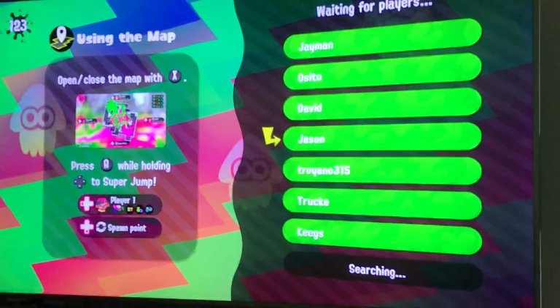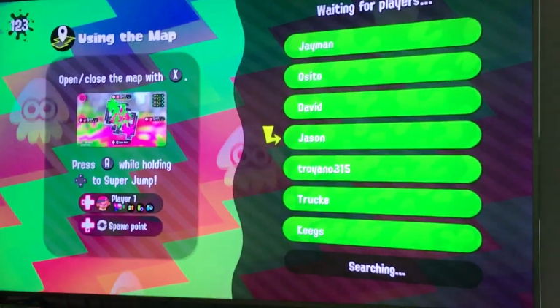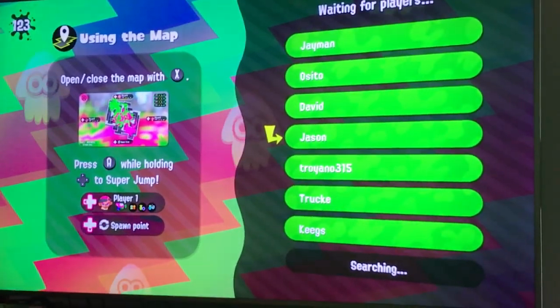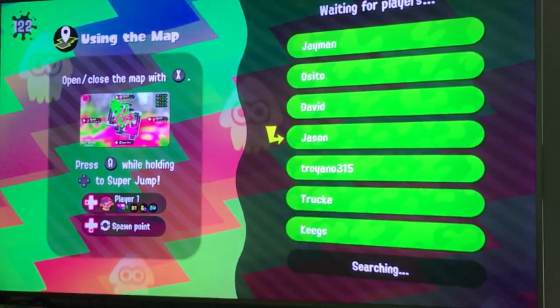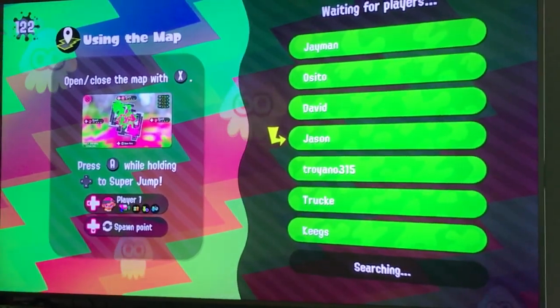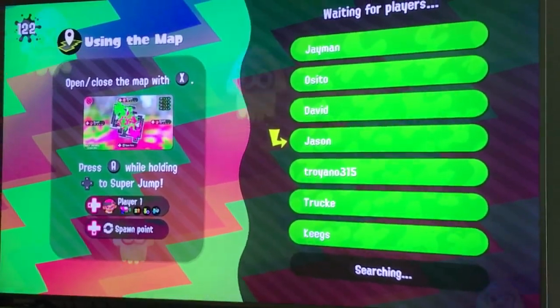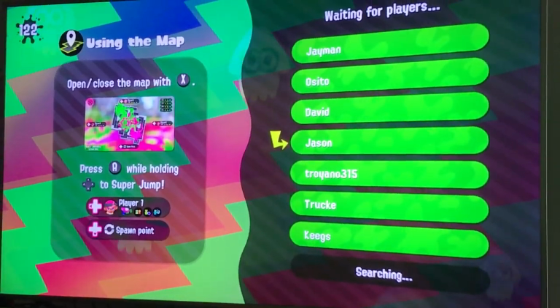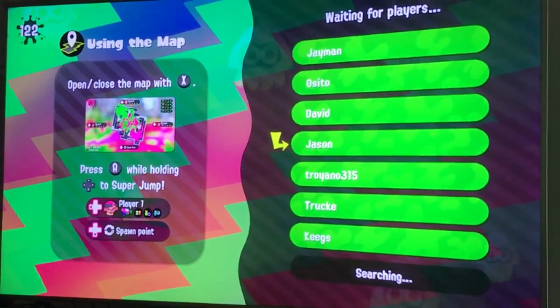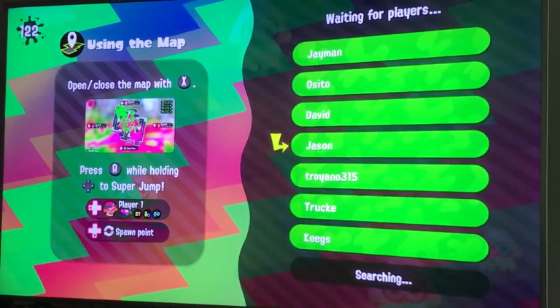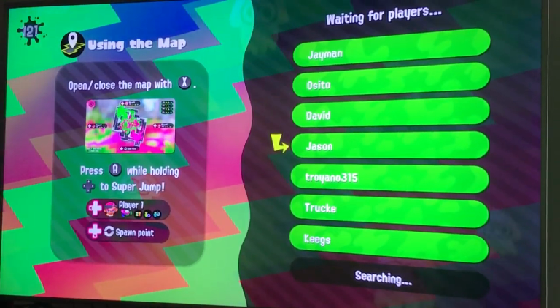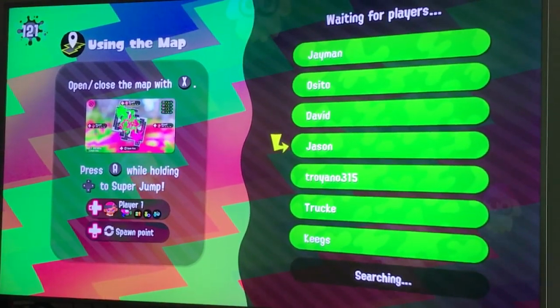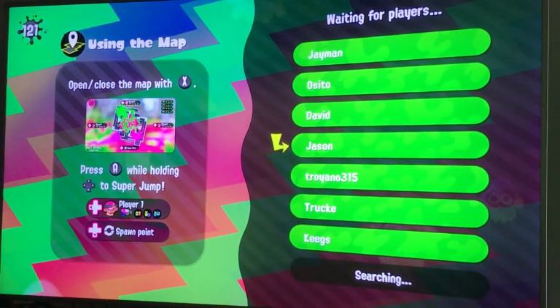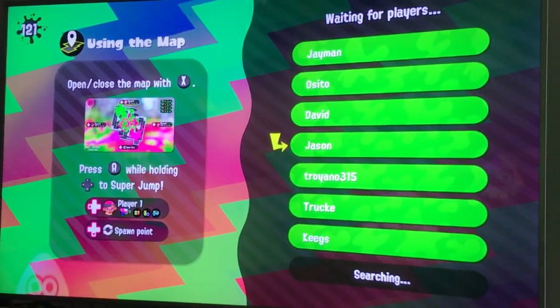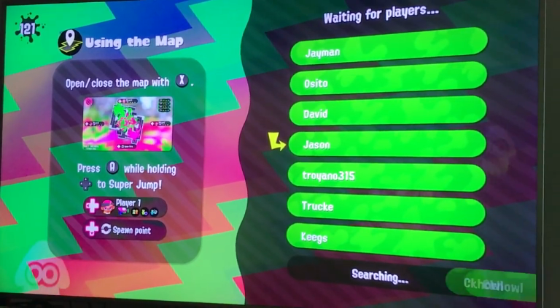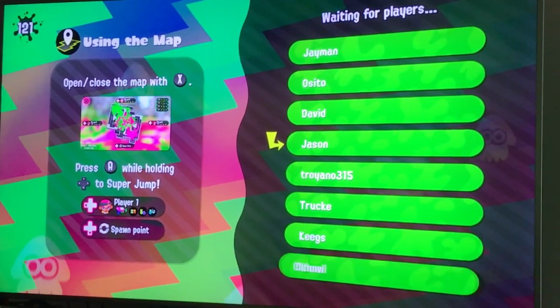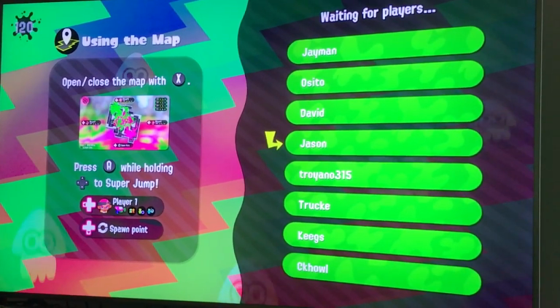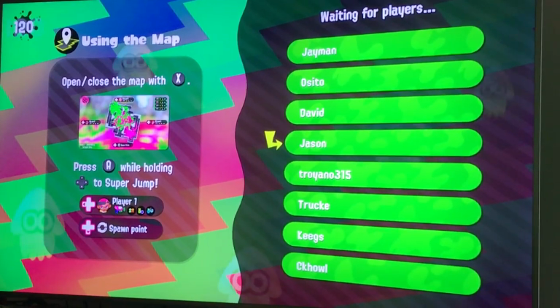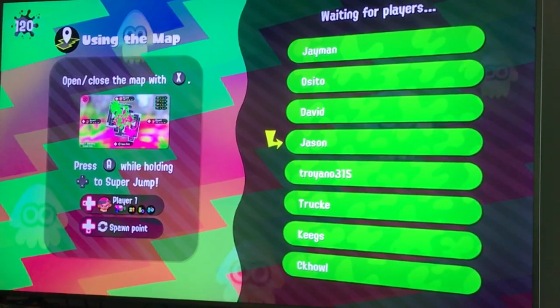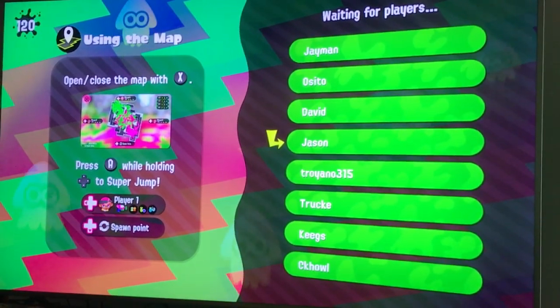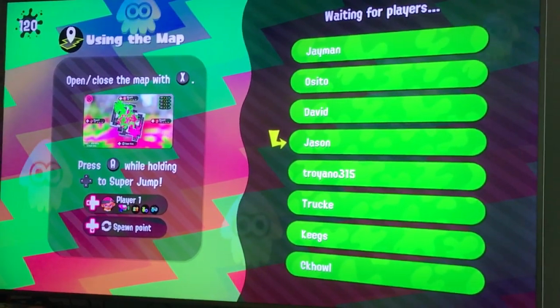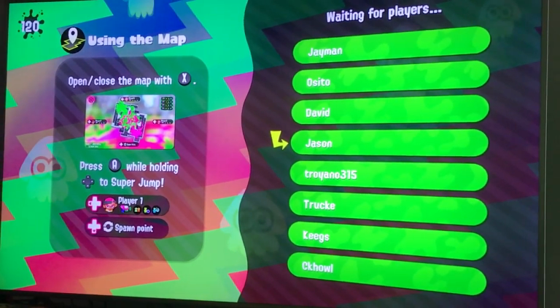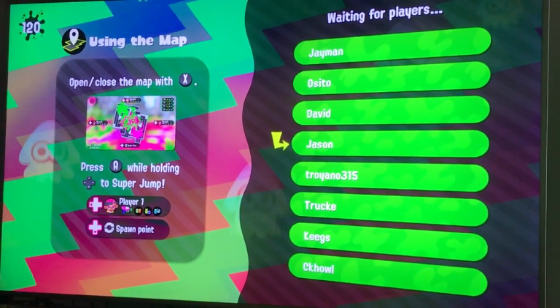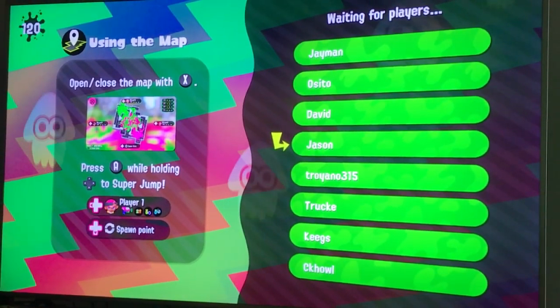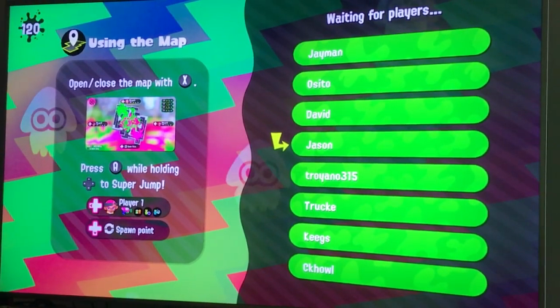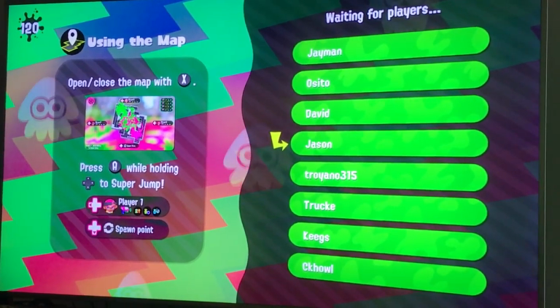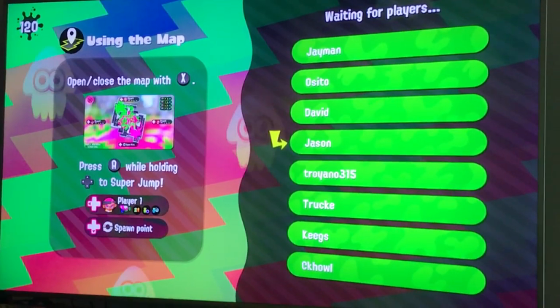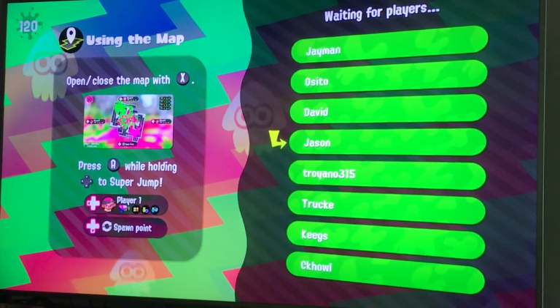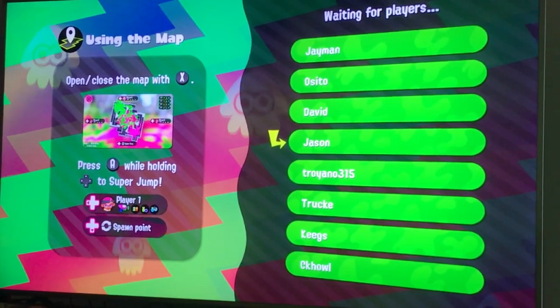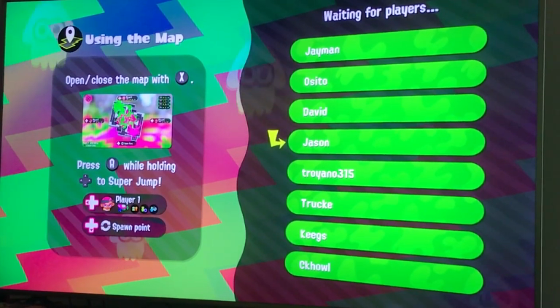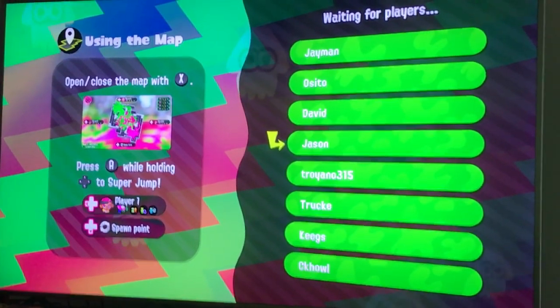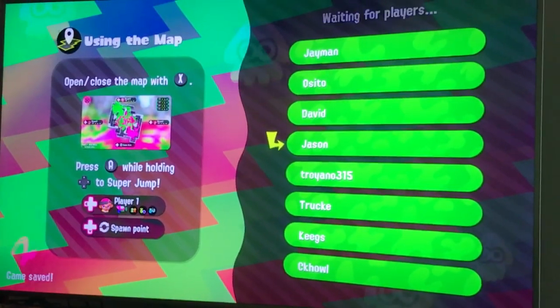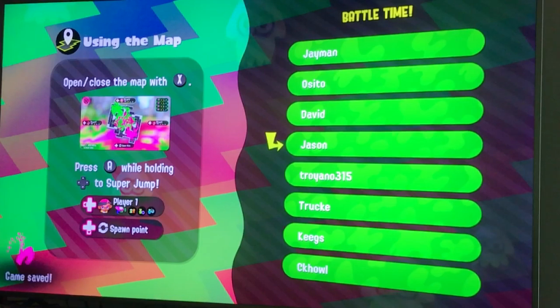The original Splatoon had mini-games you could play on the Wii U gamepad, but this is a nice substitute.